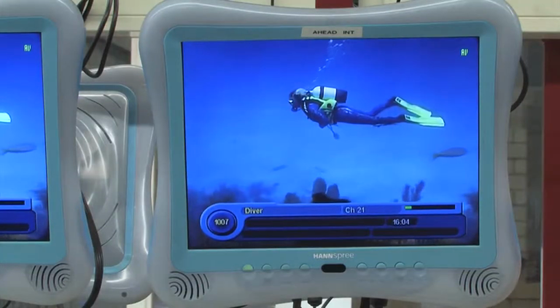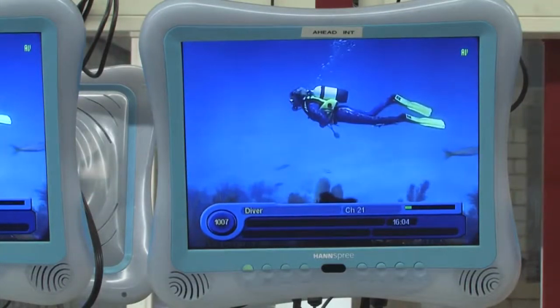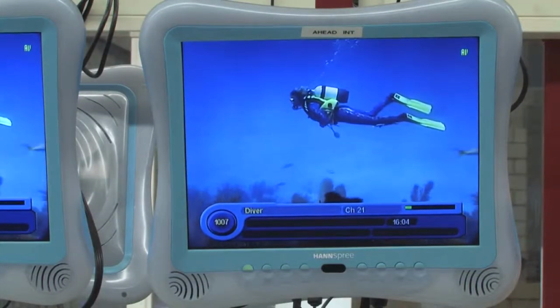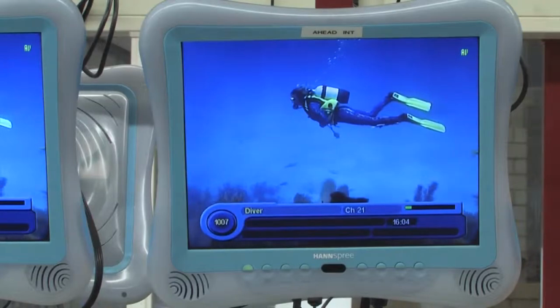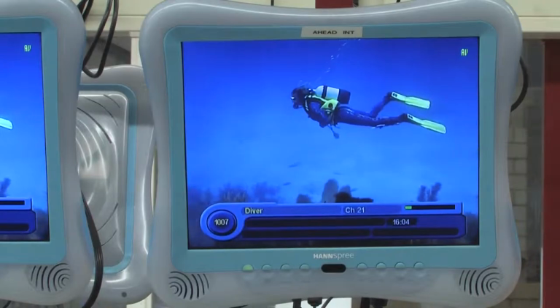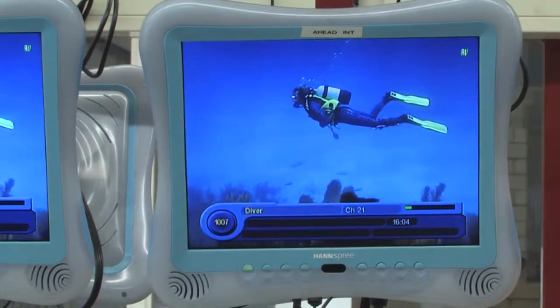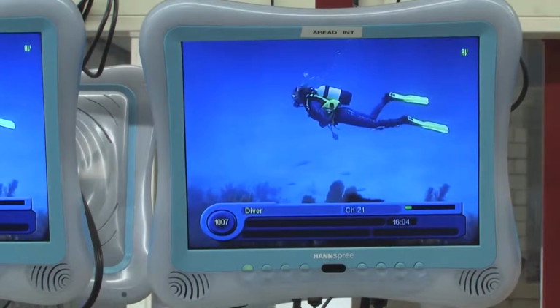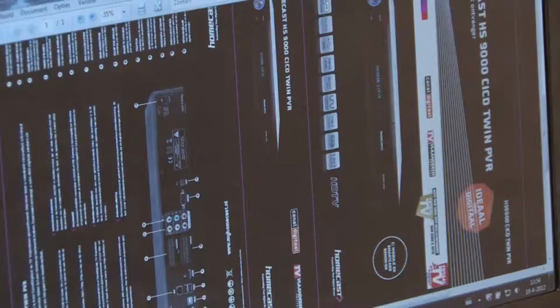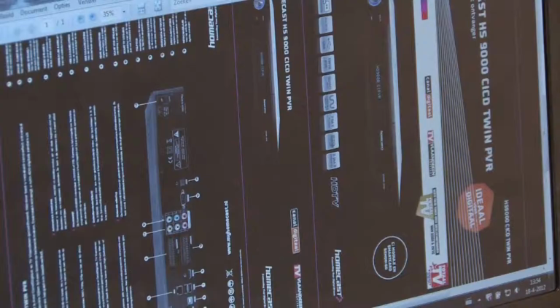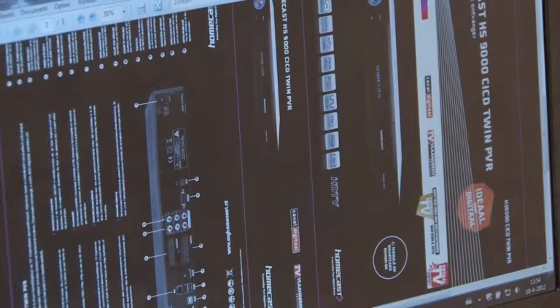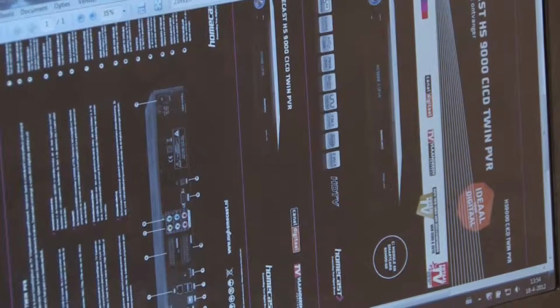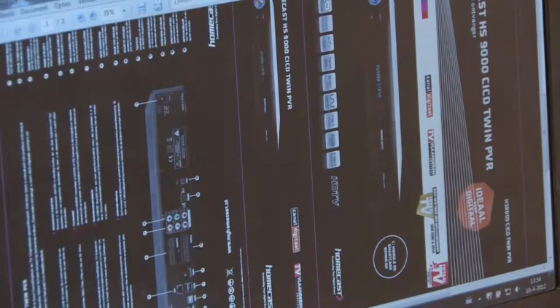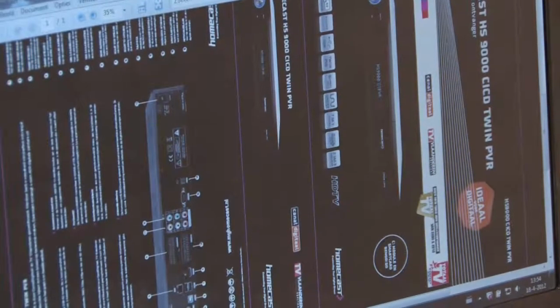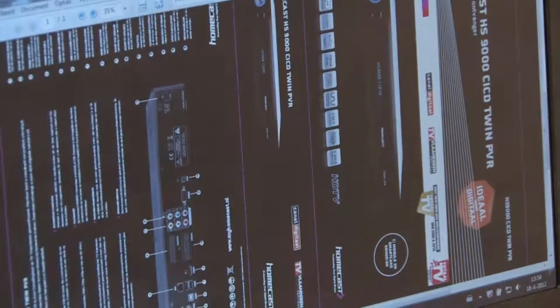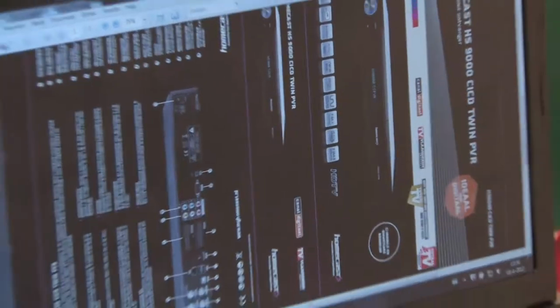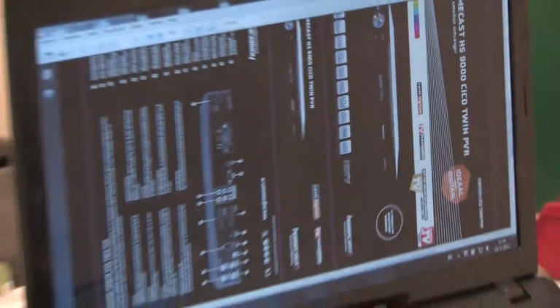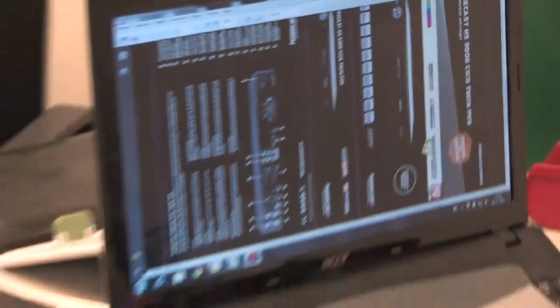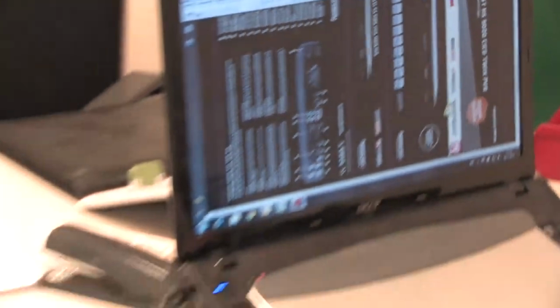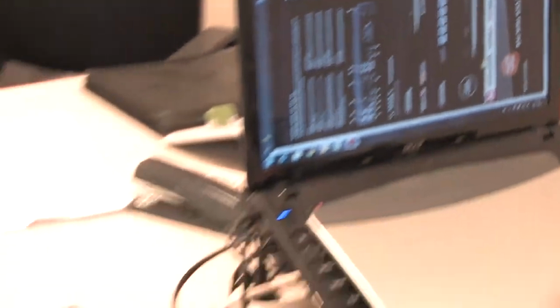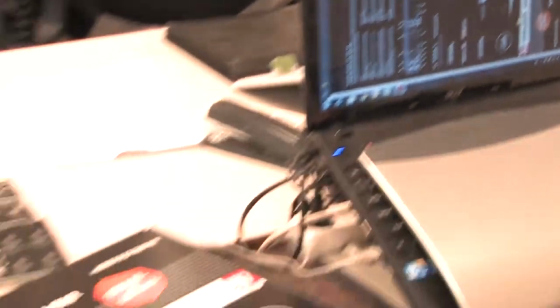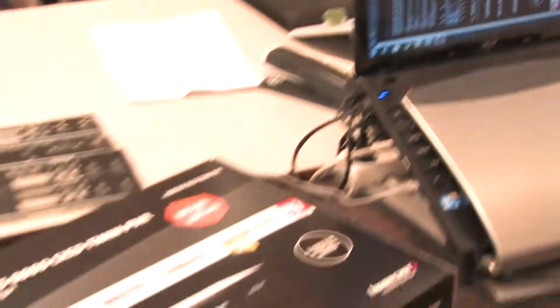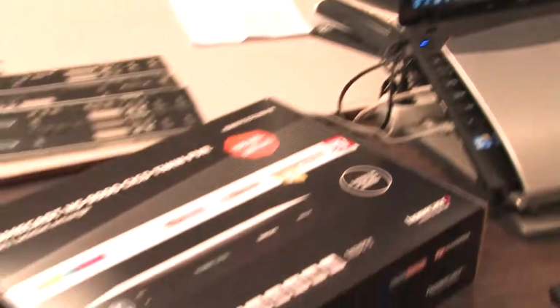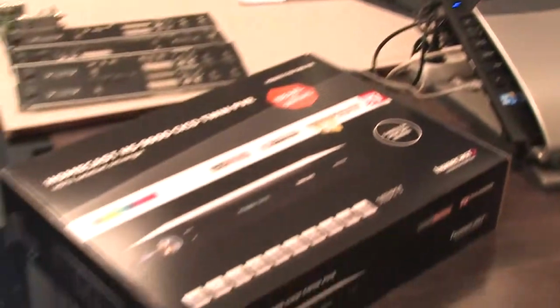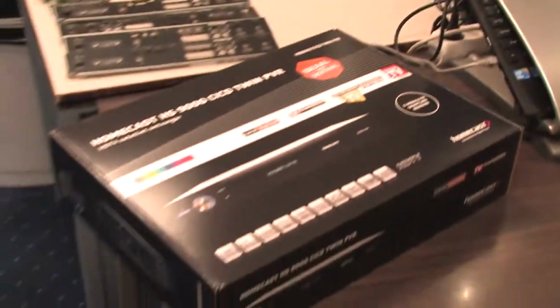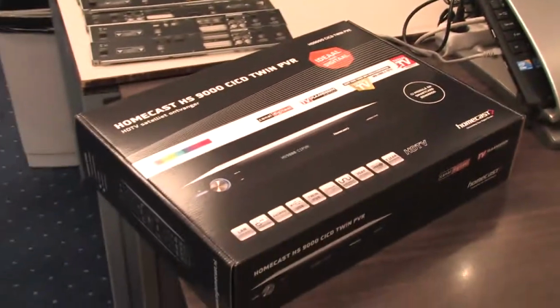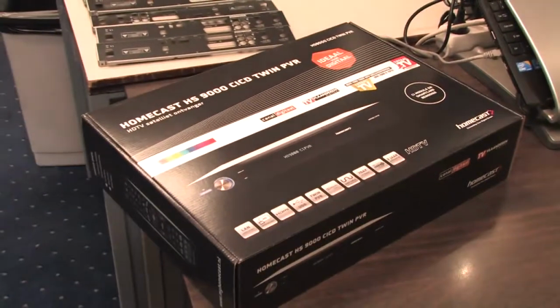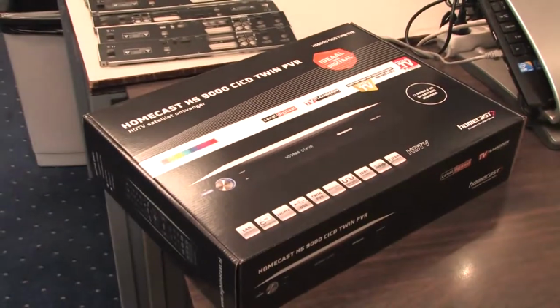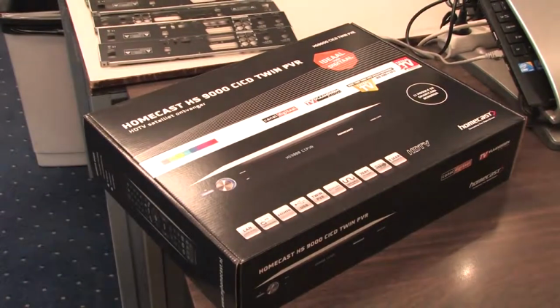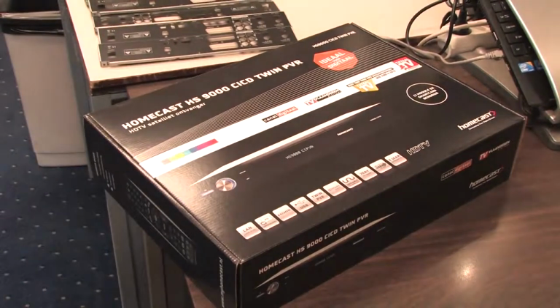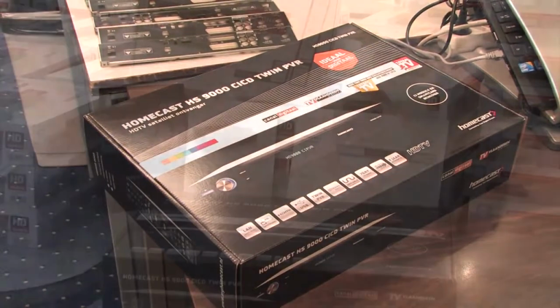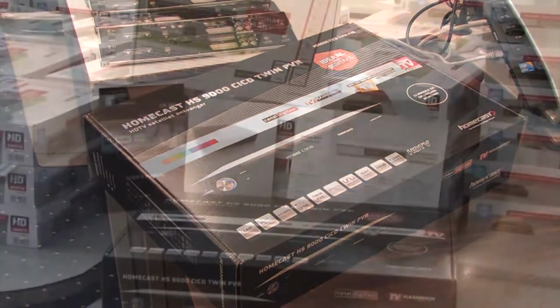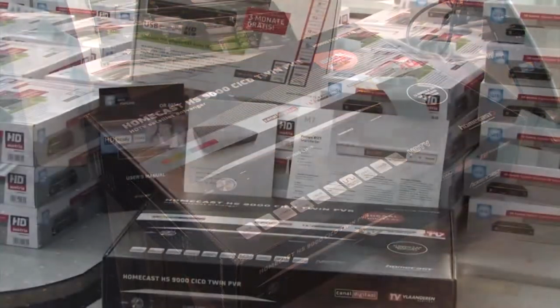In addition to the operational activities, AHEAD provides various graphical services.